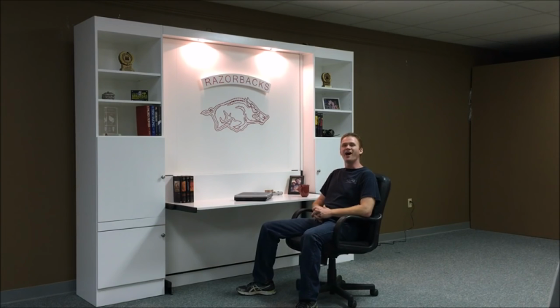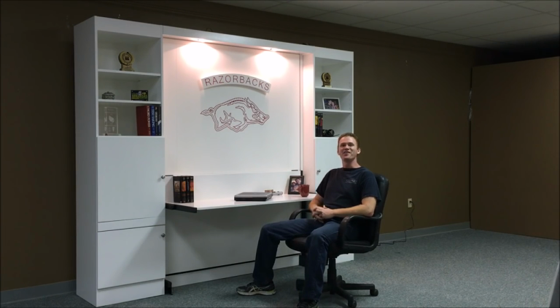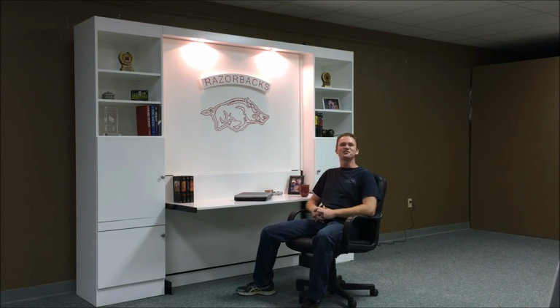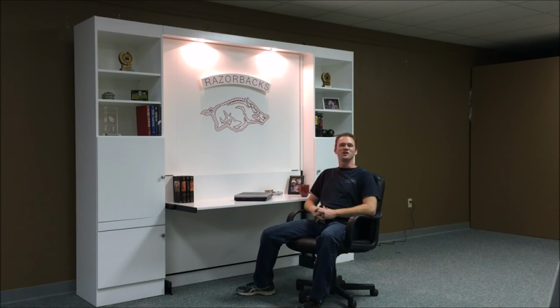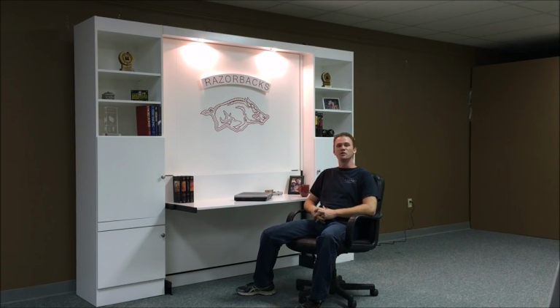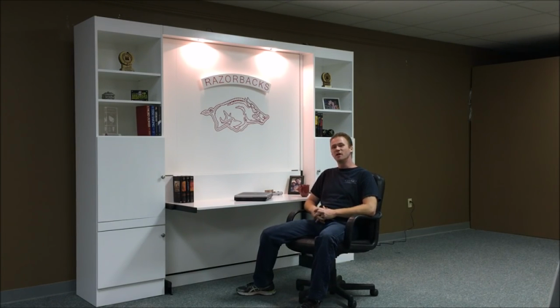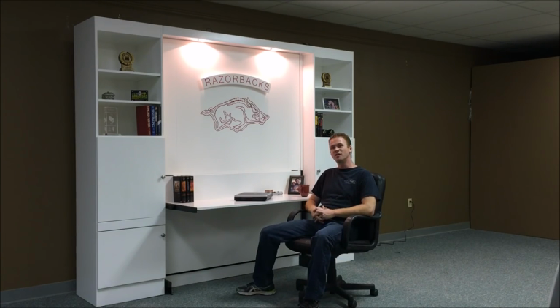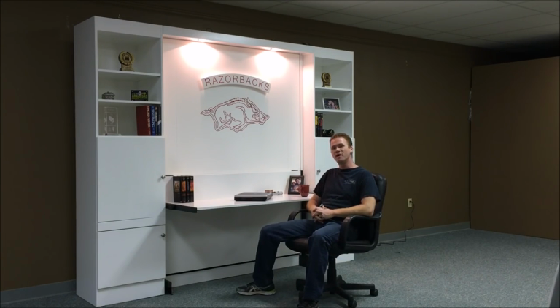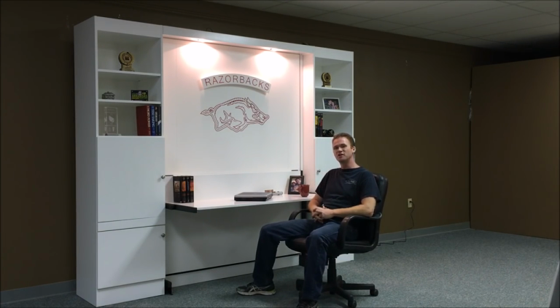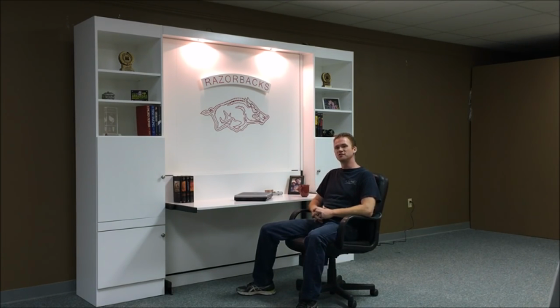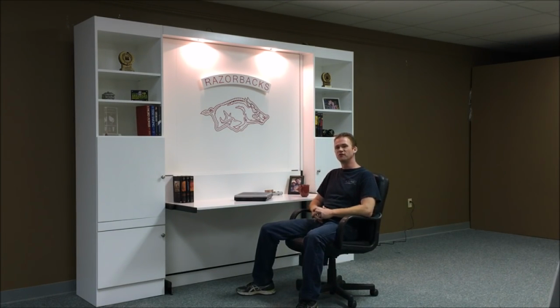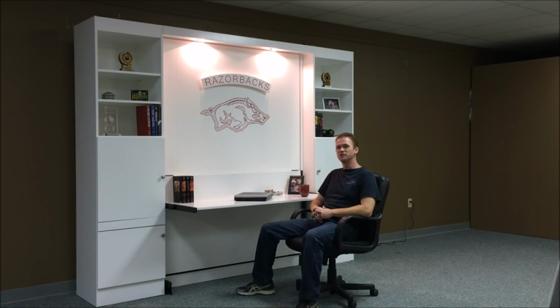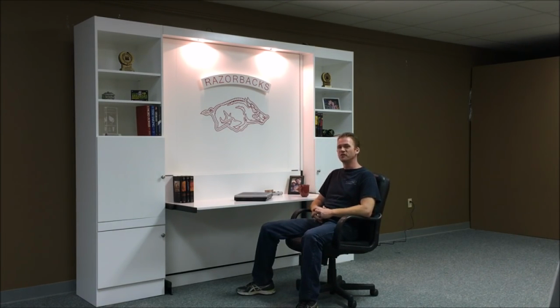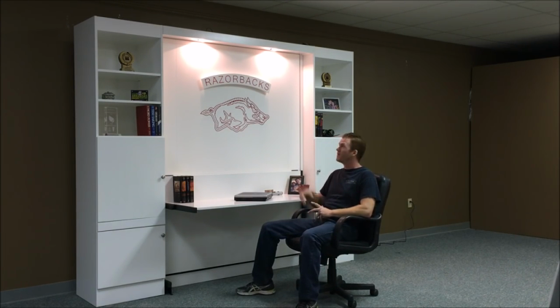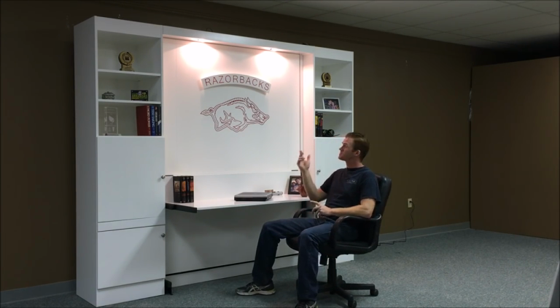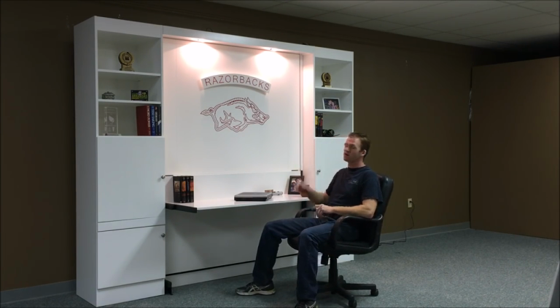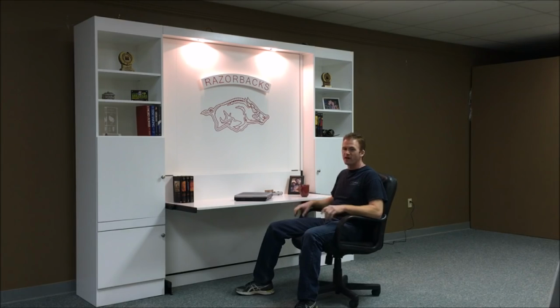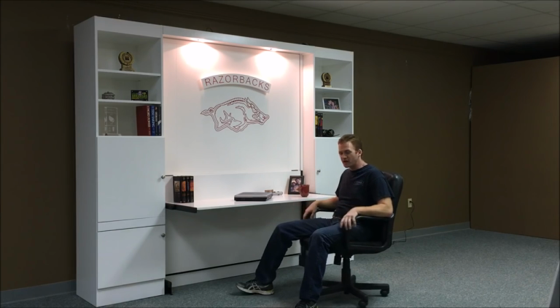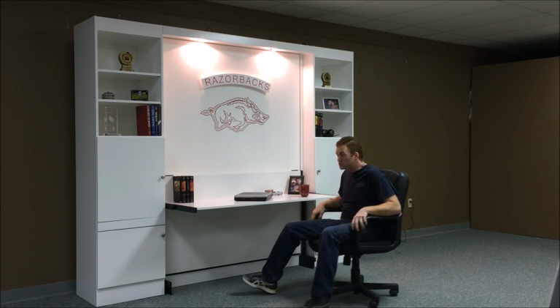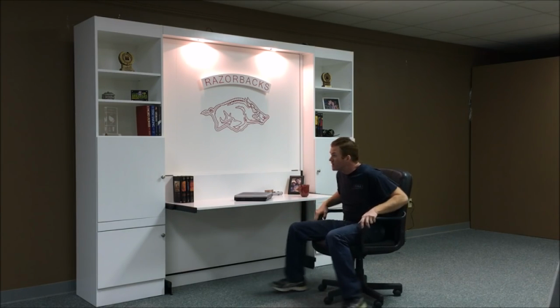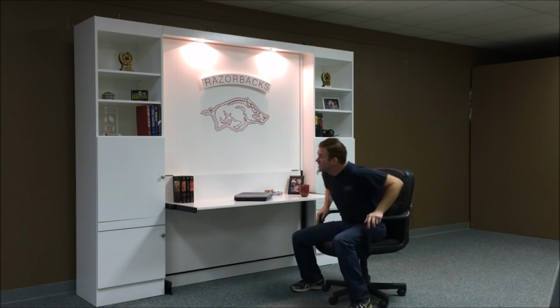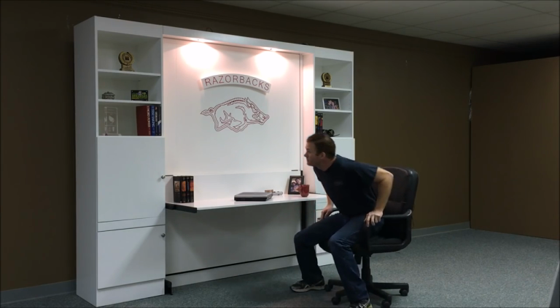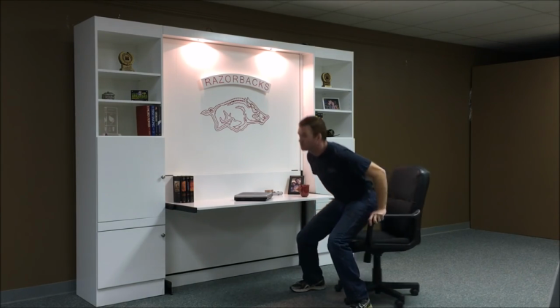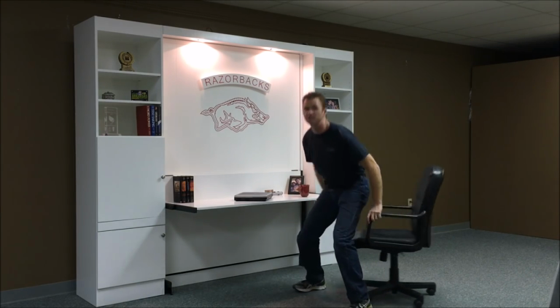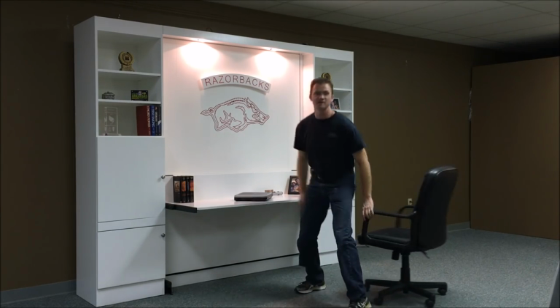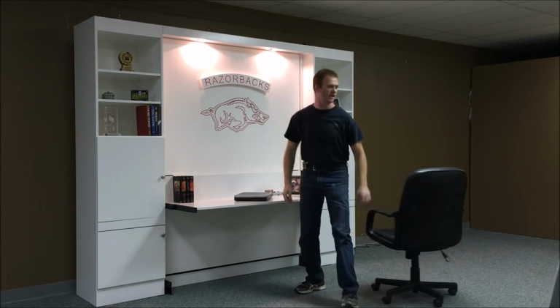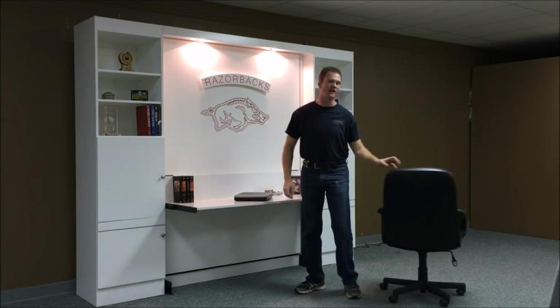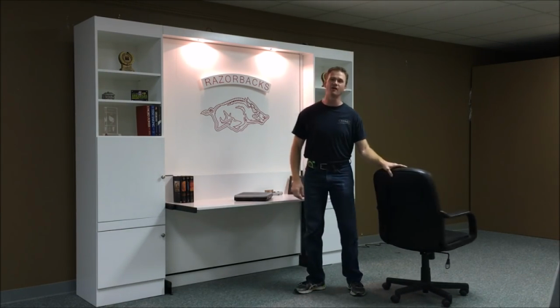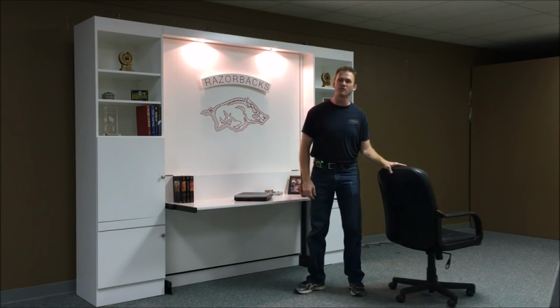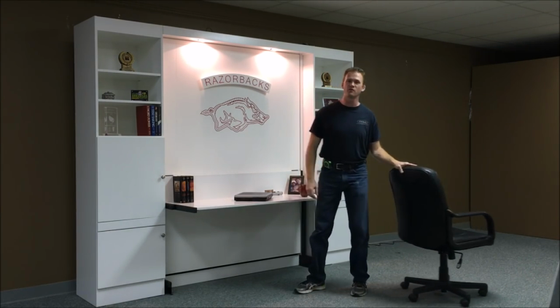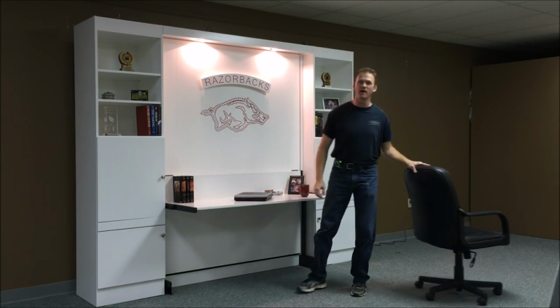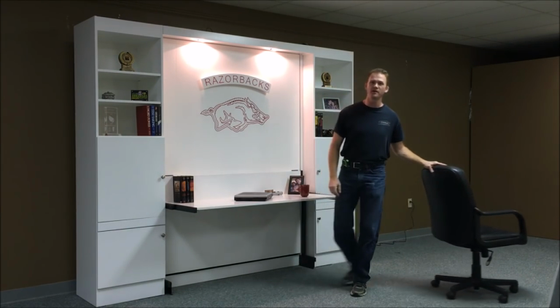Hi, this is Chris with WWBeds Custom Furniture. This is a Murphy bed that I just finished up. It is my standard Alpha Murphy bed.